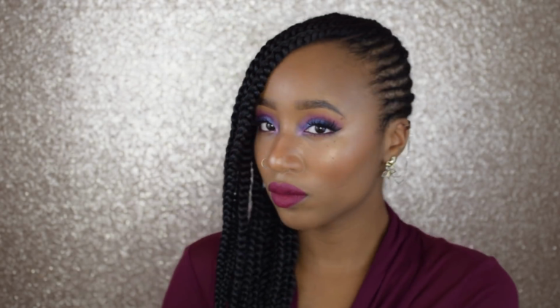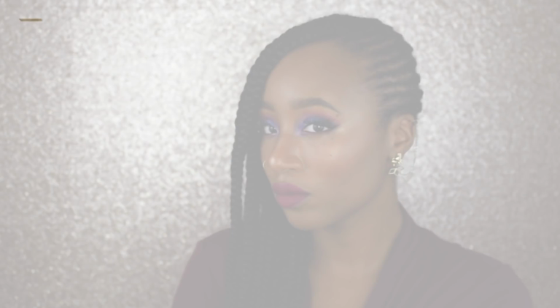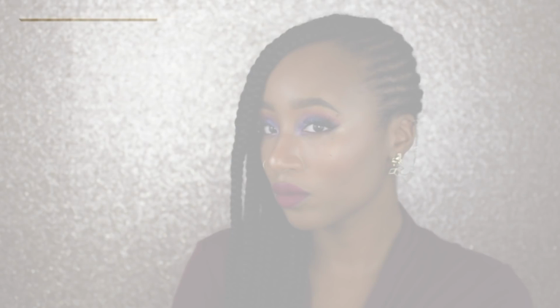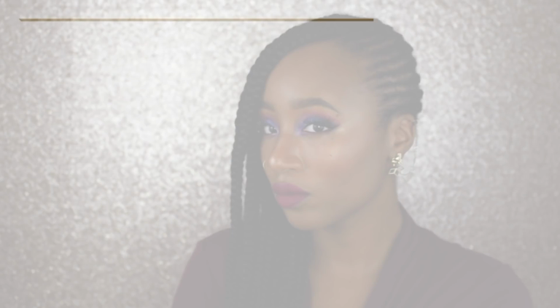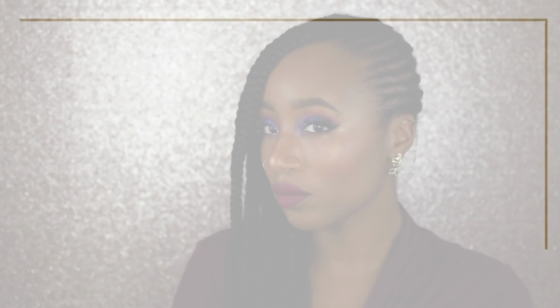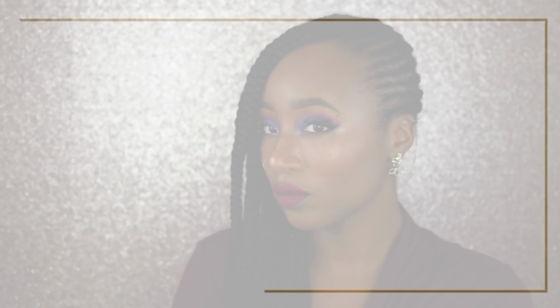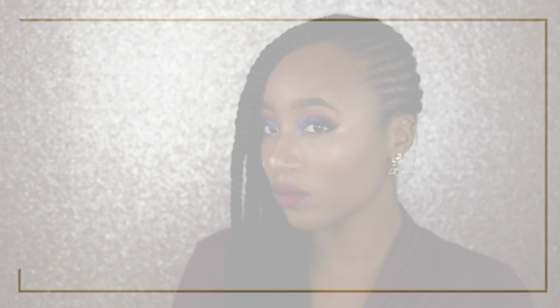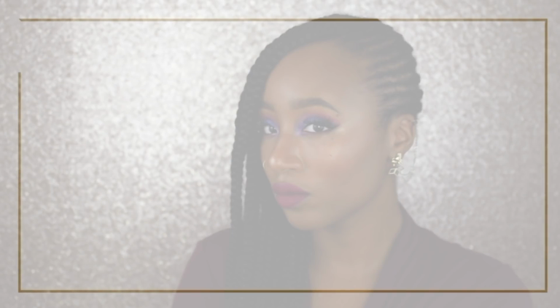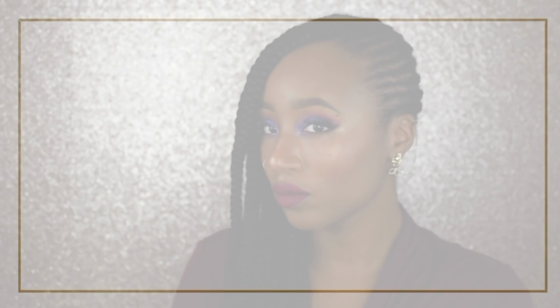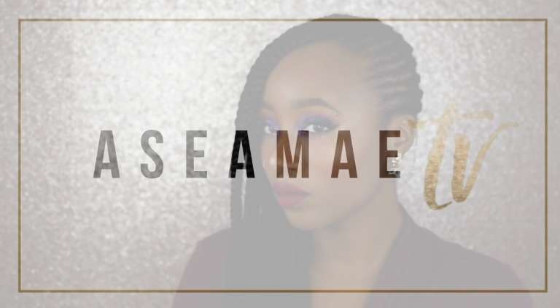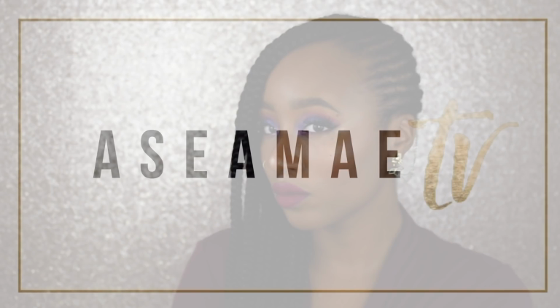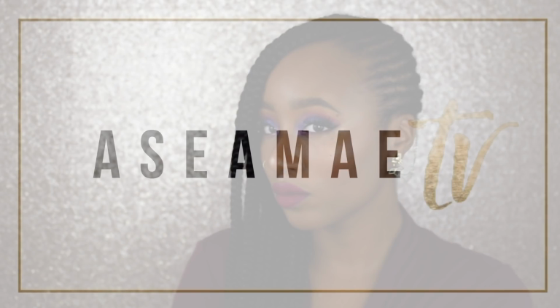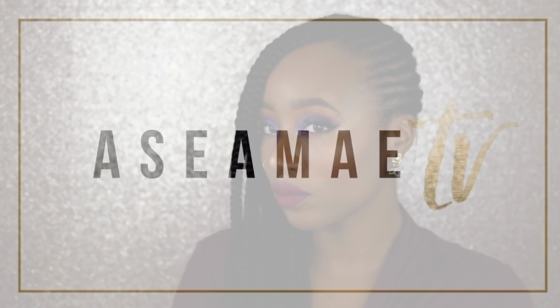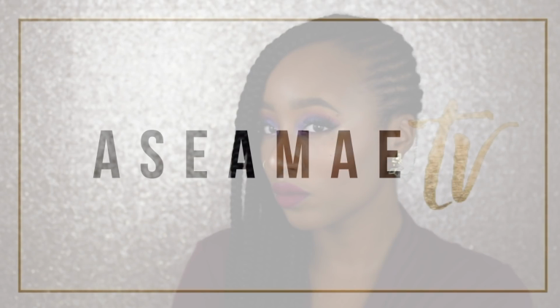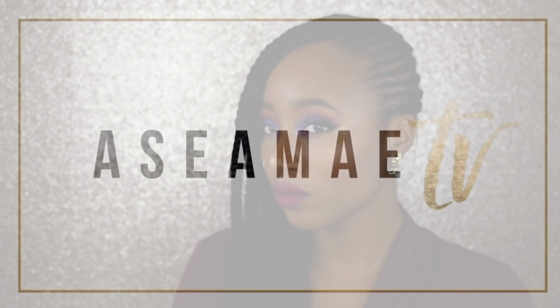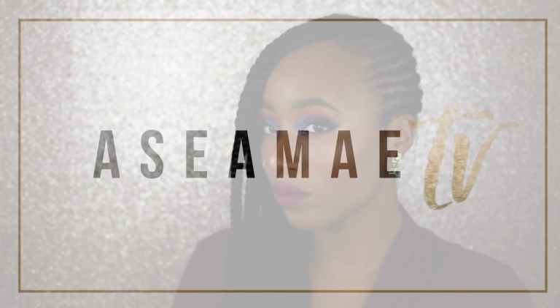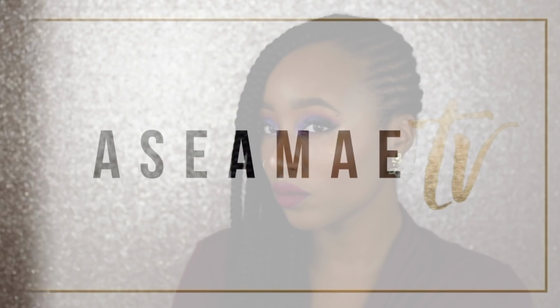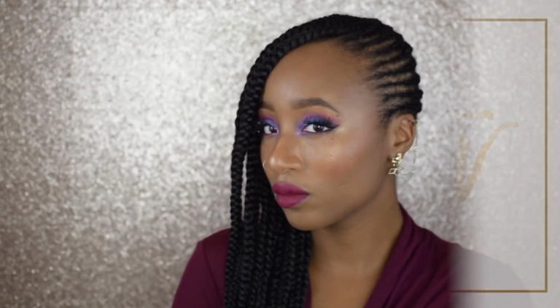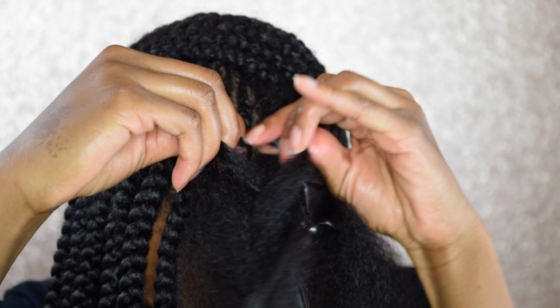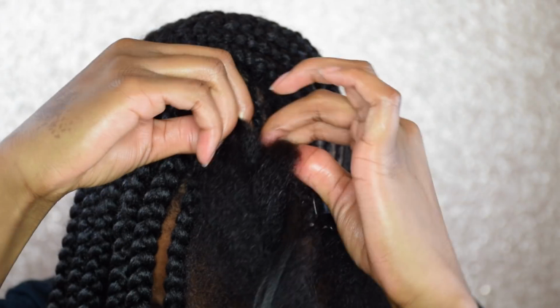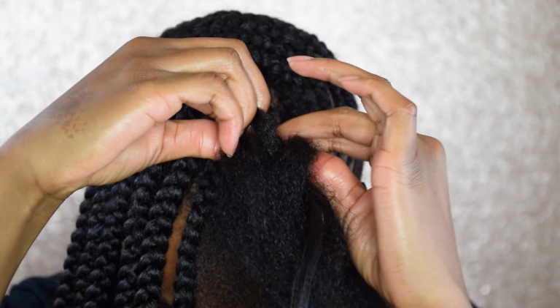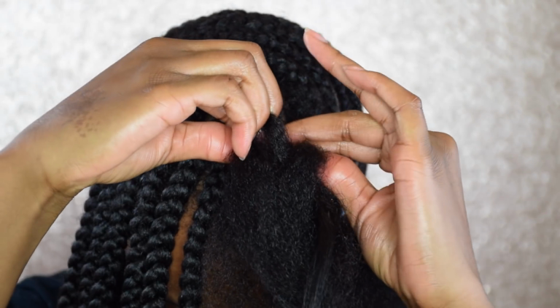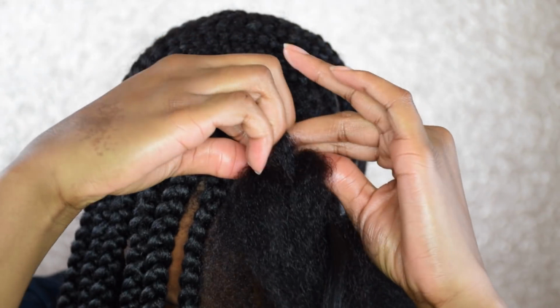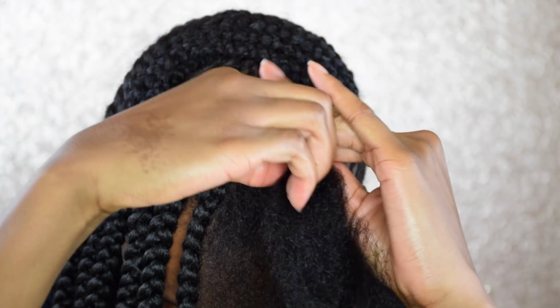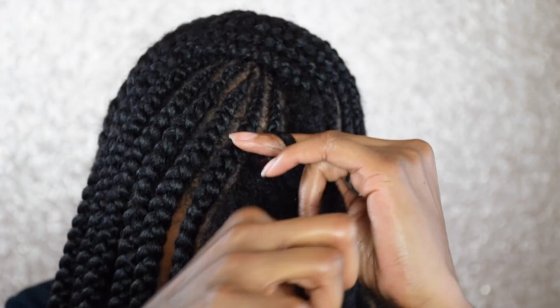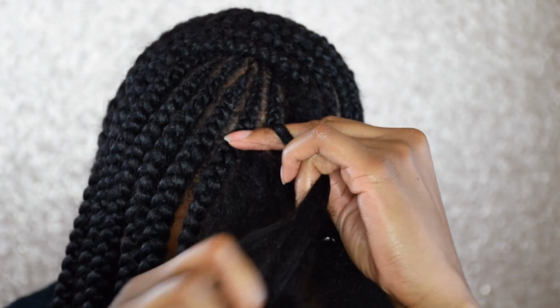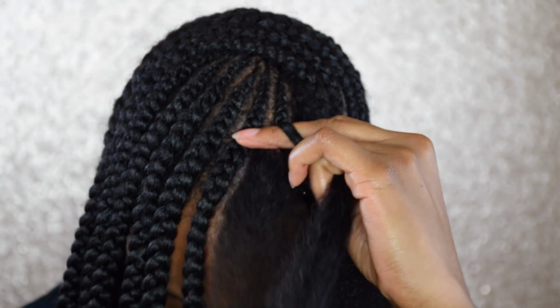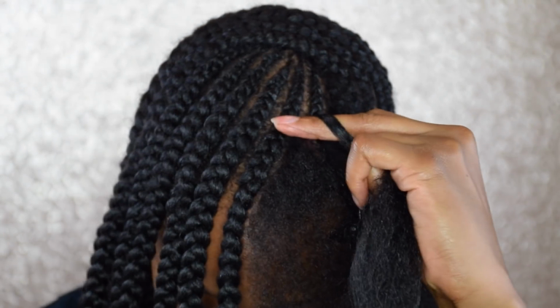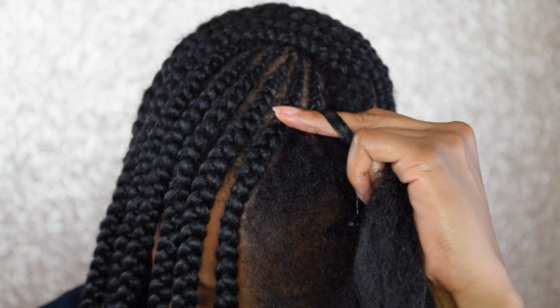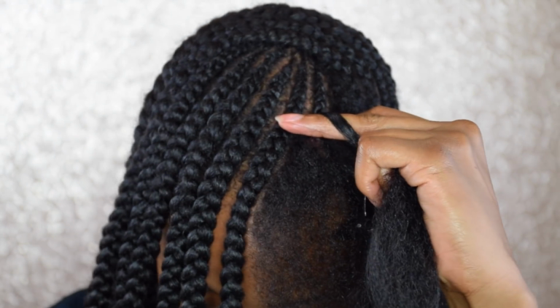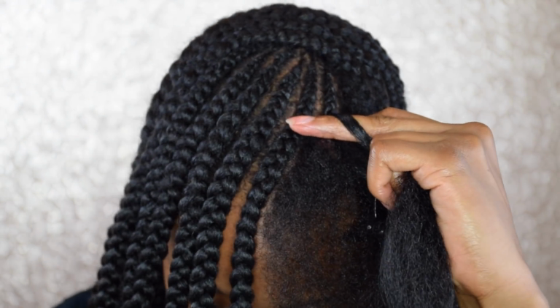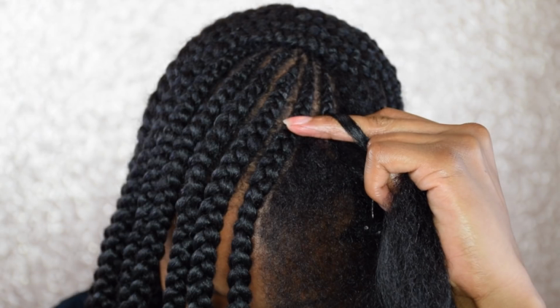What's up guys? It's your girl Asia and today I'm going to be showing you how to do your own feed-in braids with this super easy method.